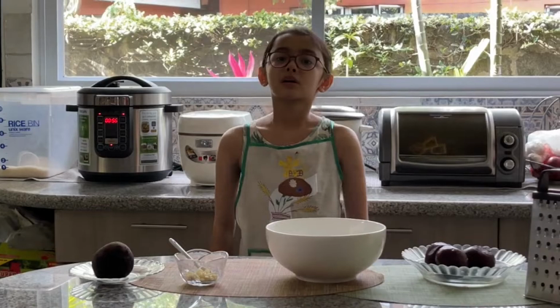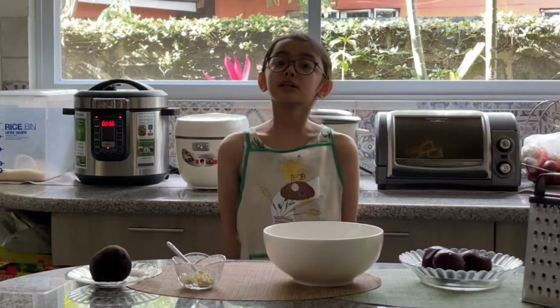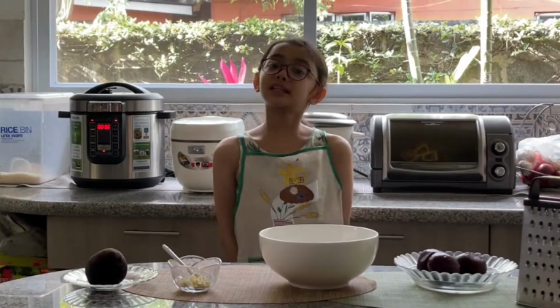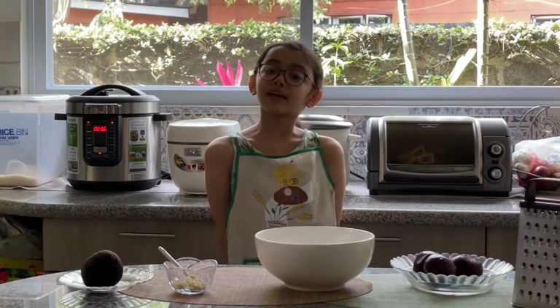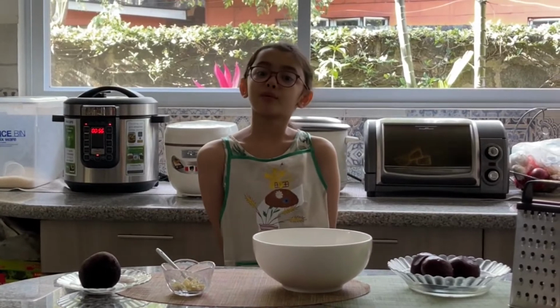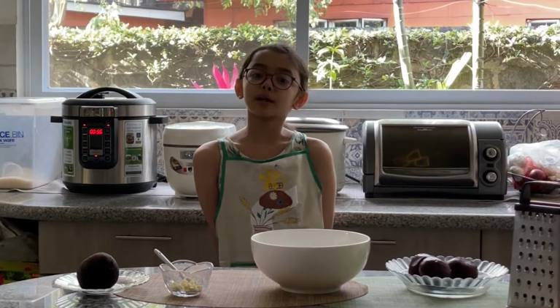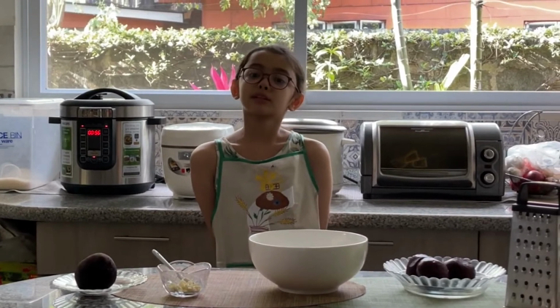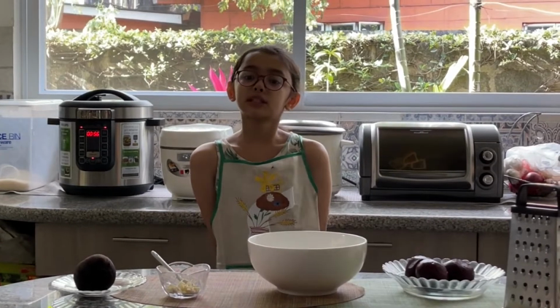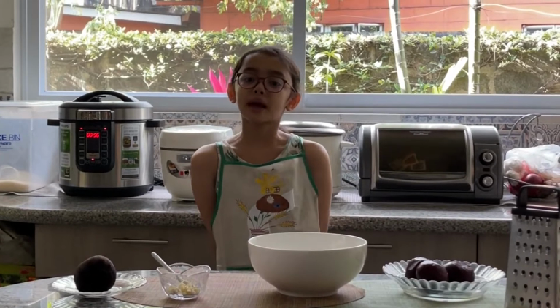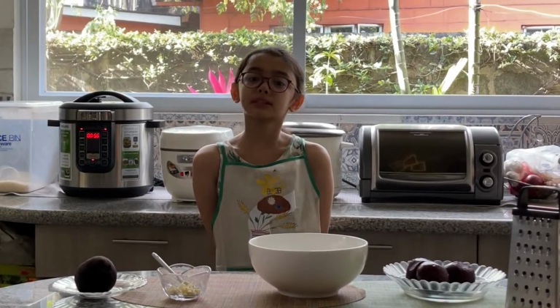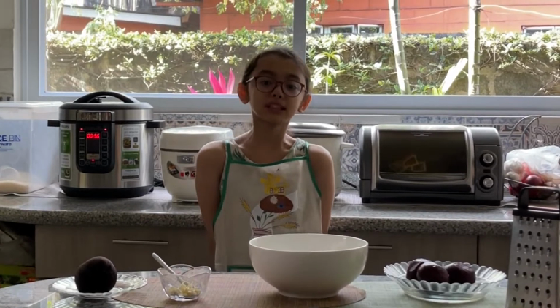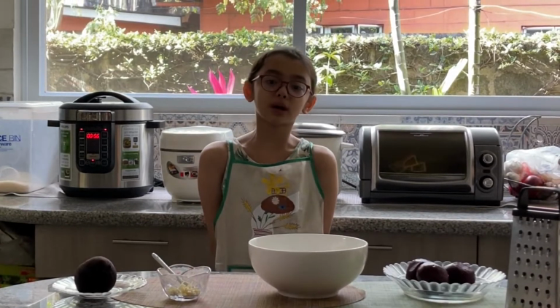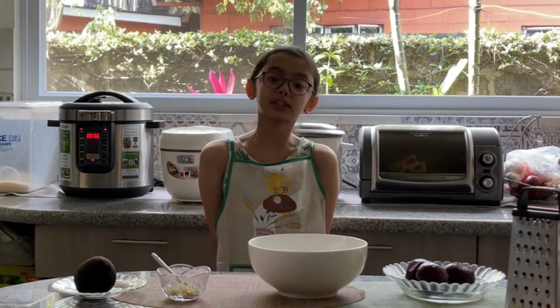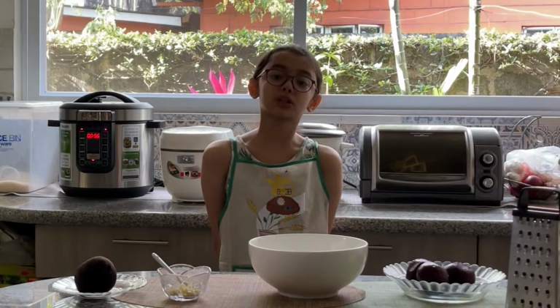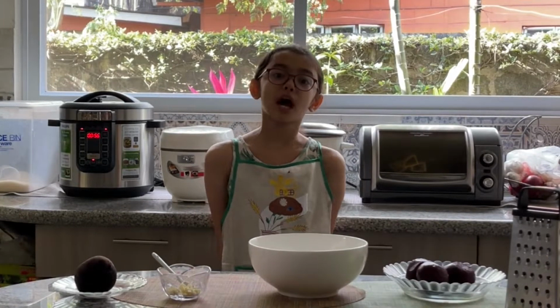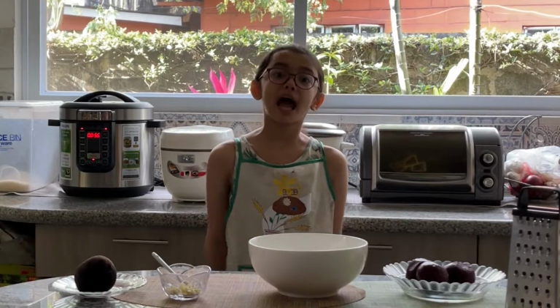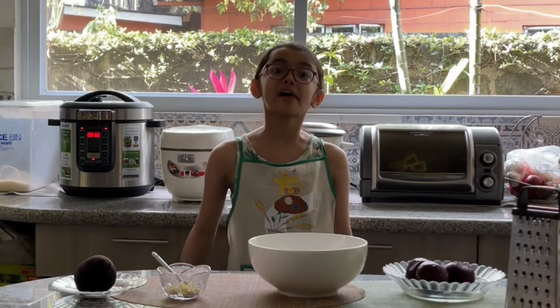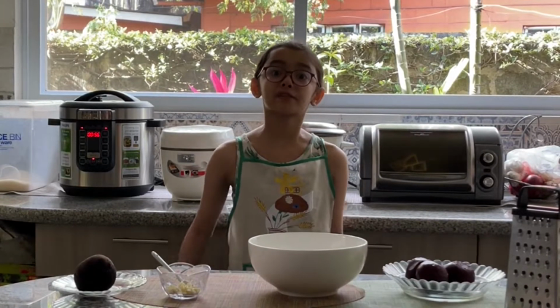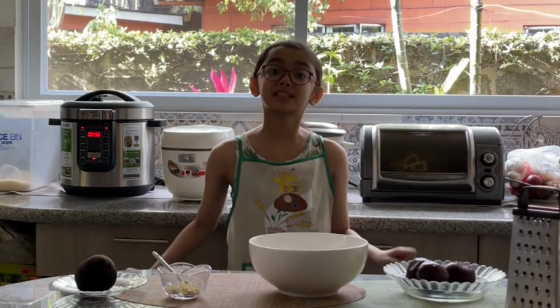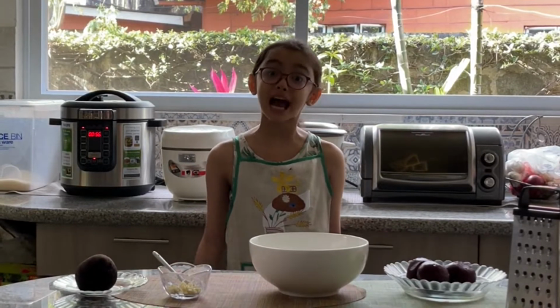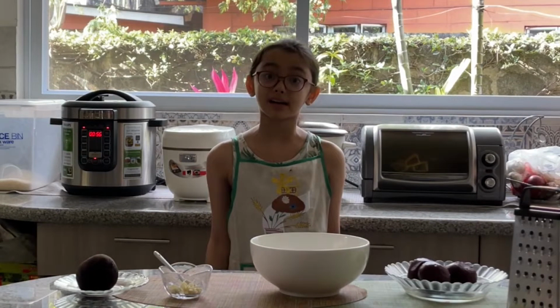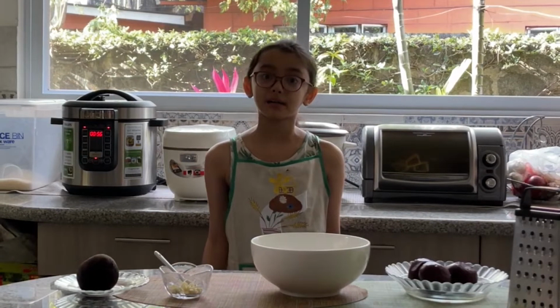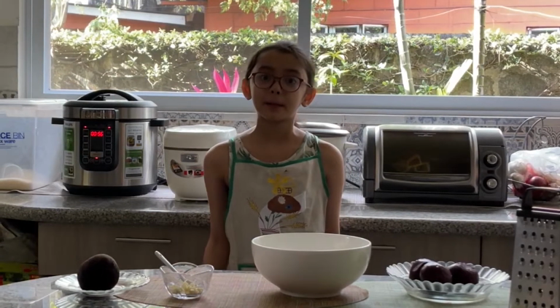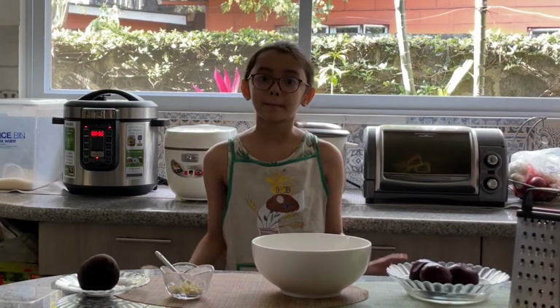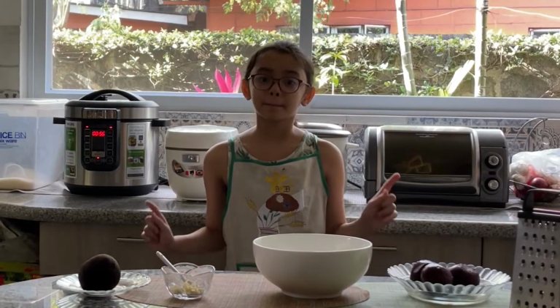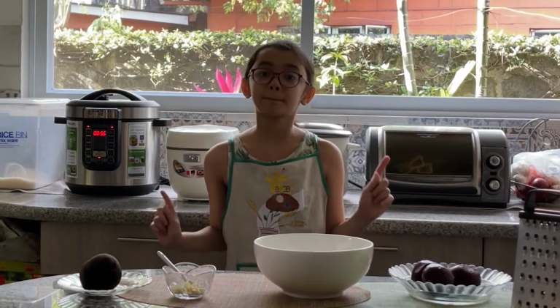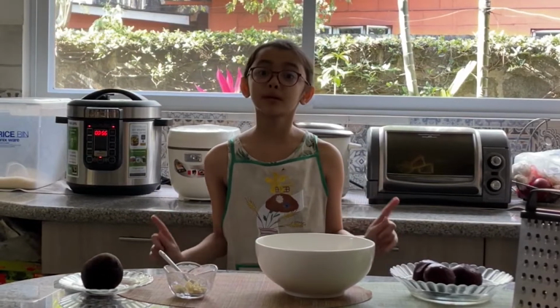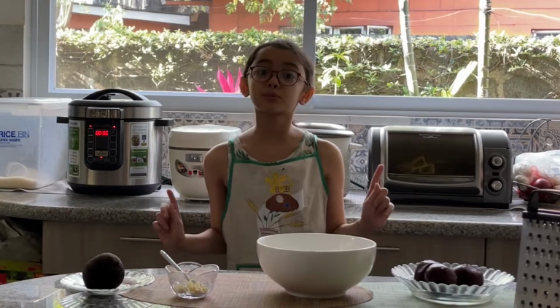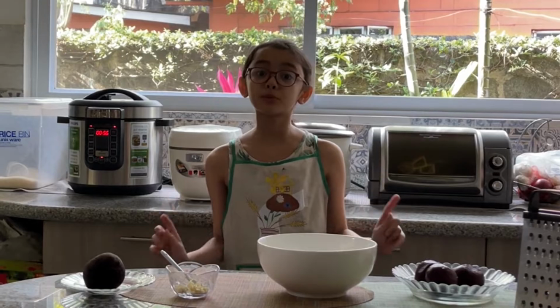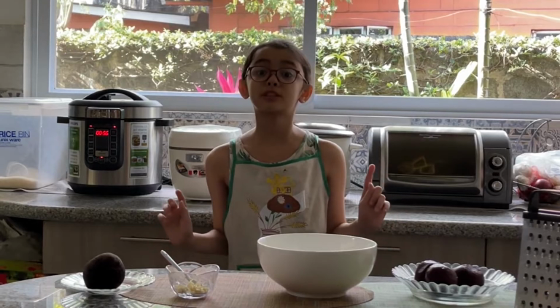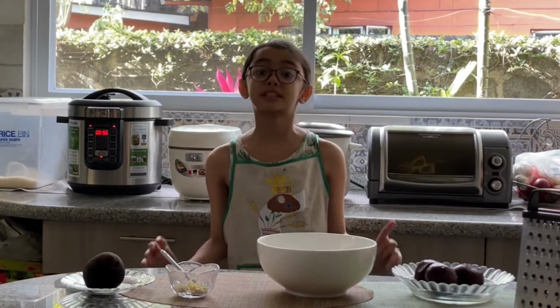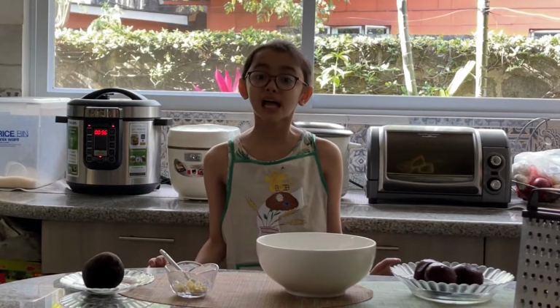Good day everyone. Today I will teach you how to cook a healthy snack — beetroot salad.